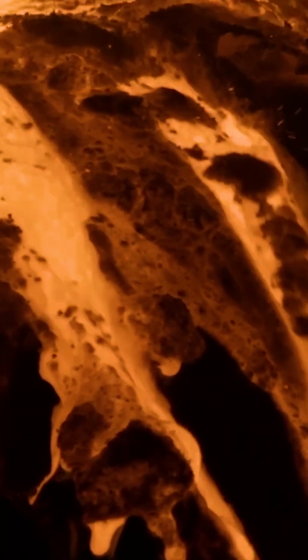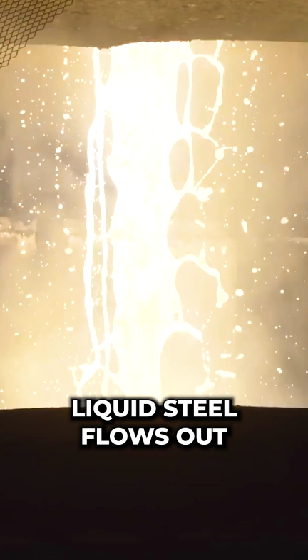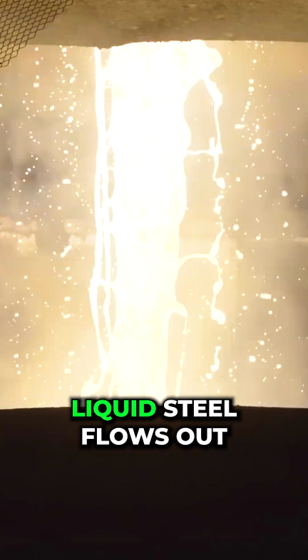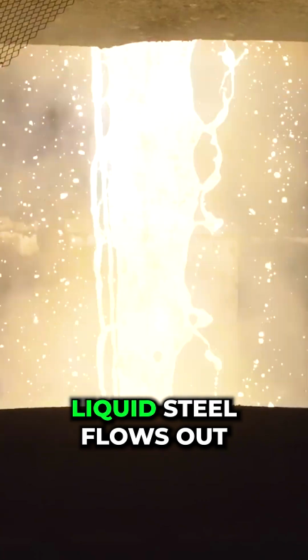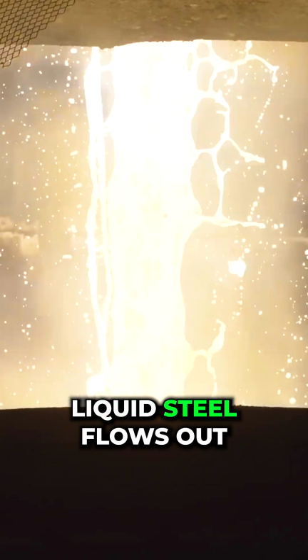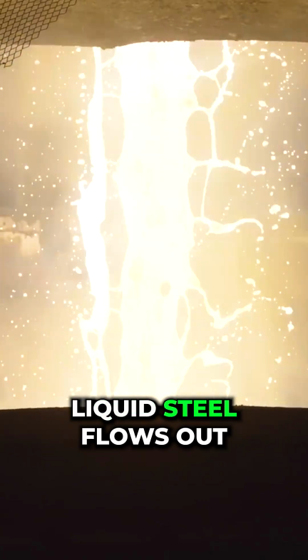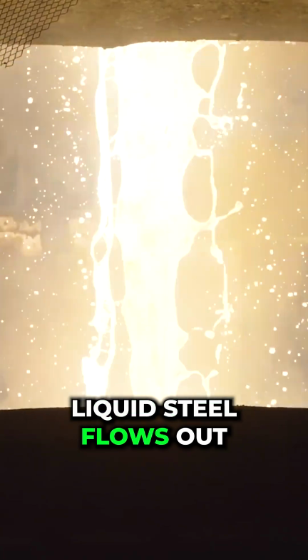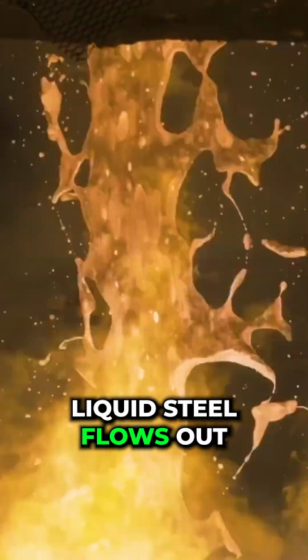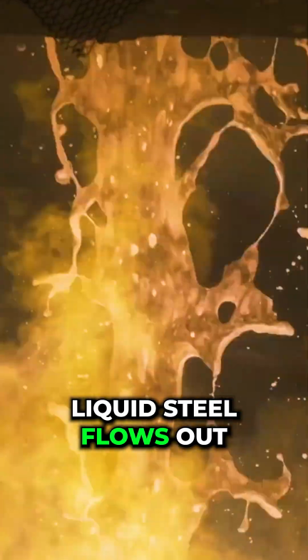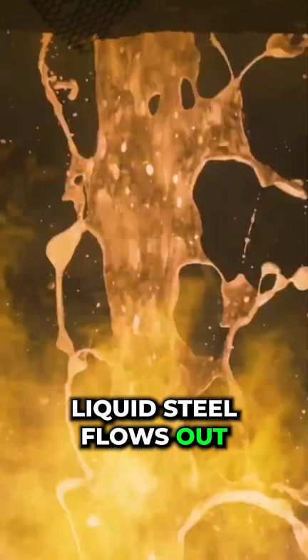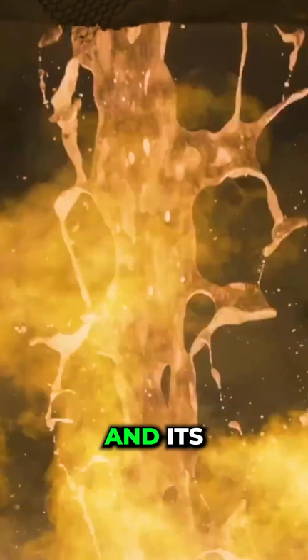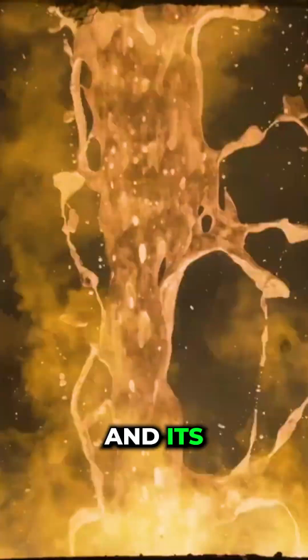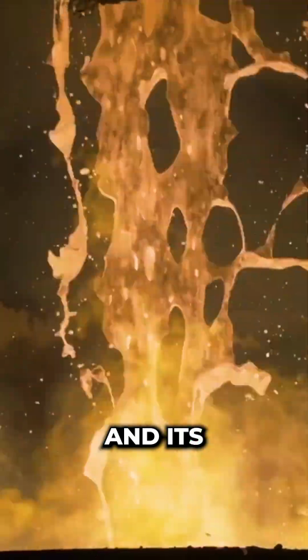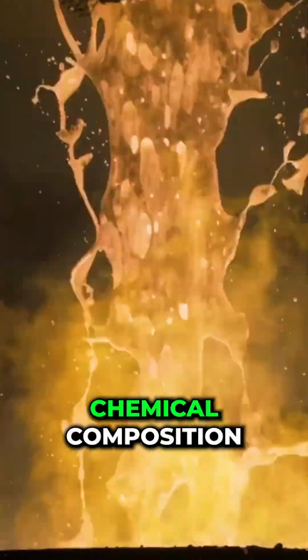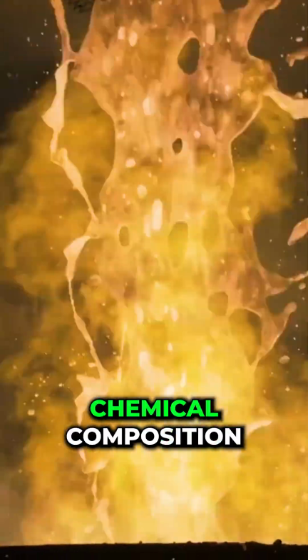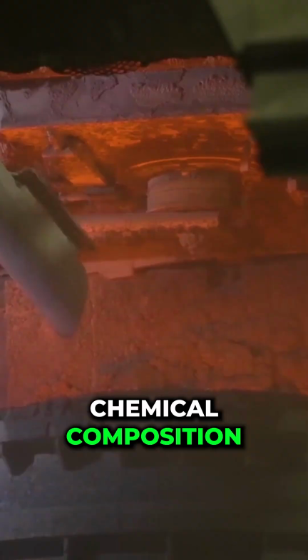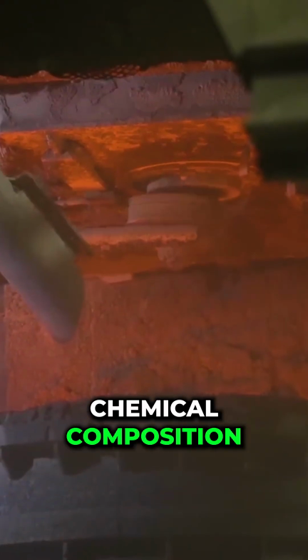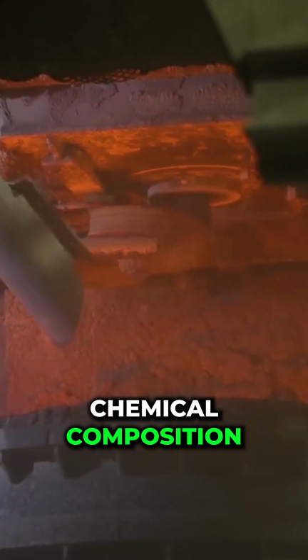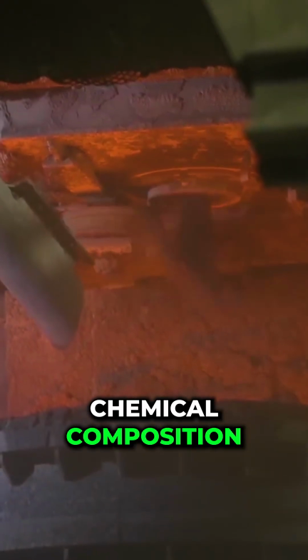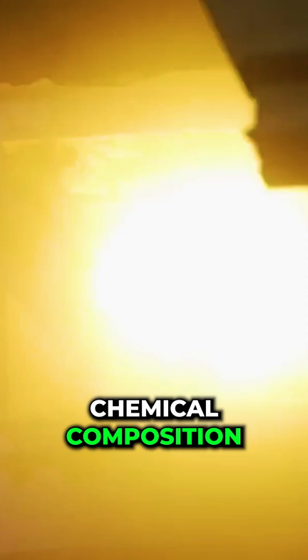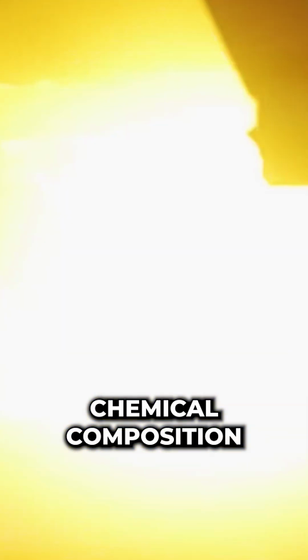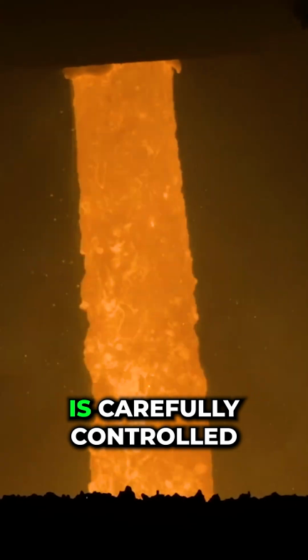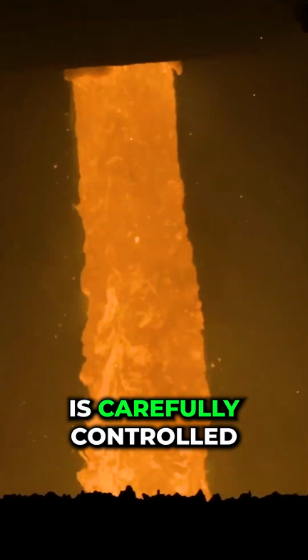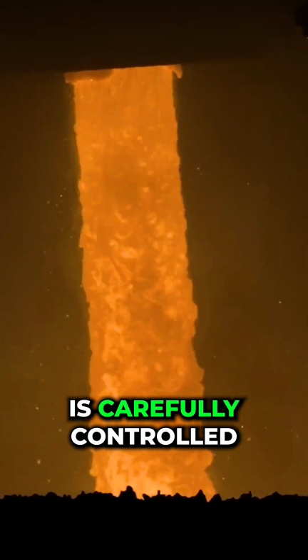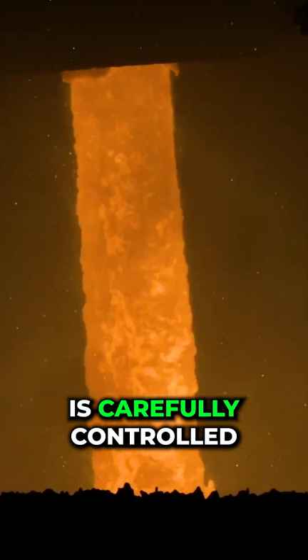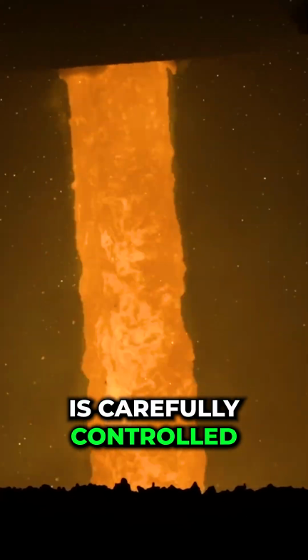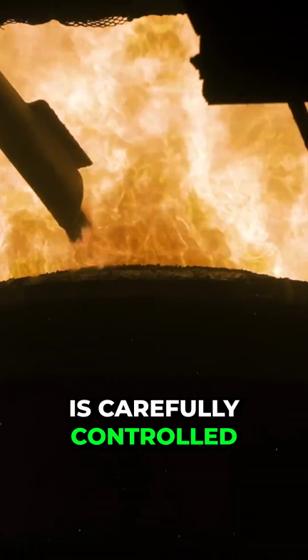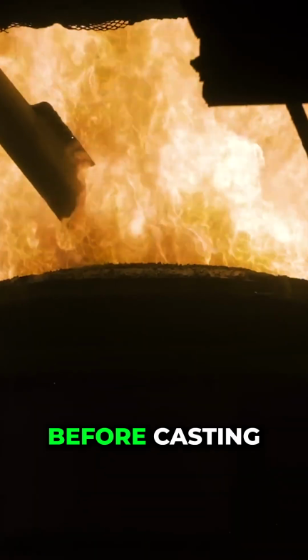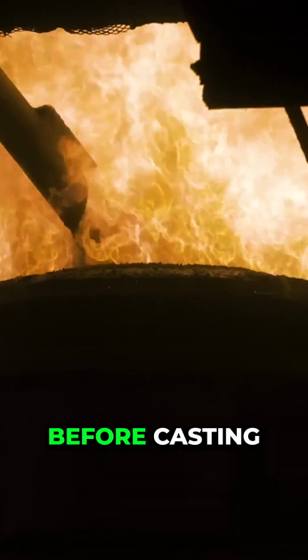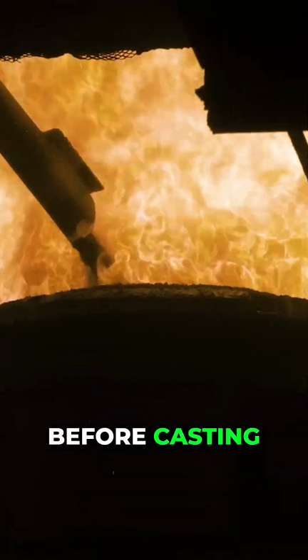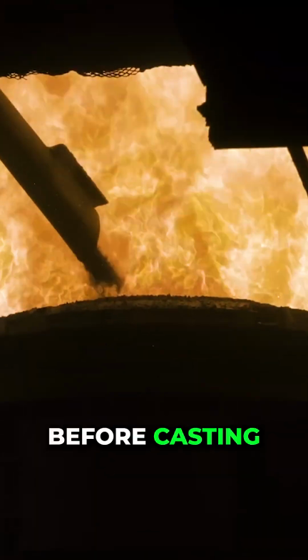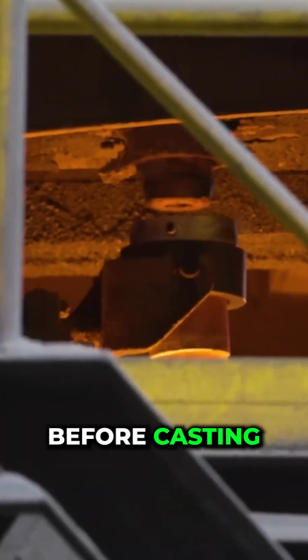Liquid steel flows out and its chemical composition is carefully controlled before casting.